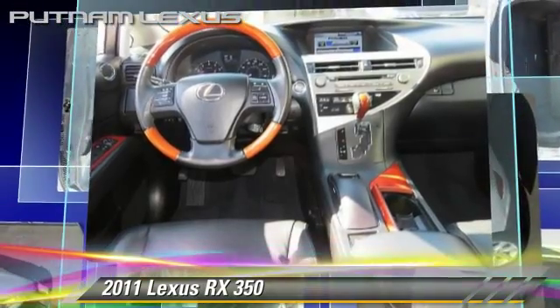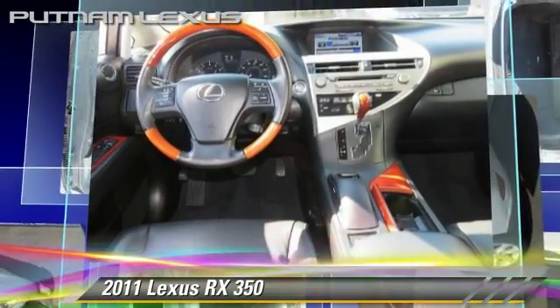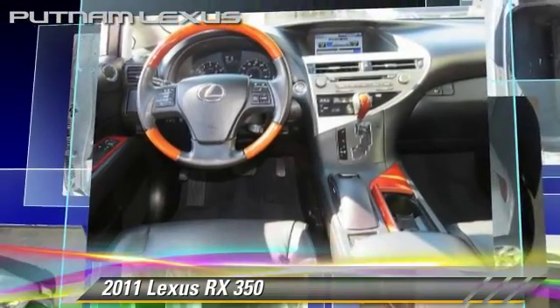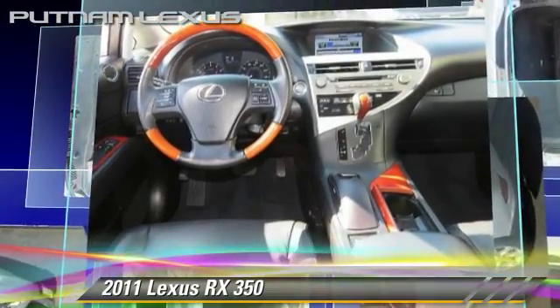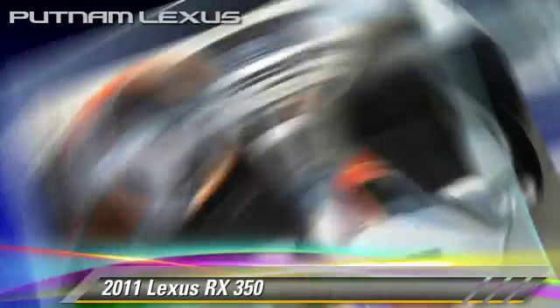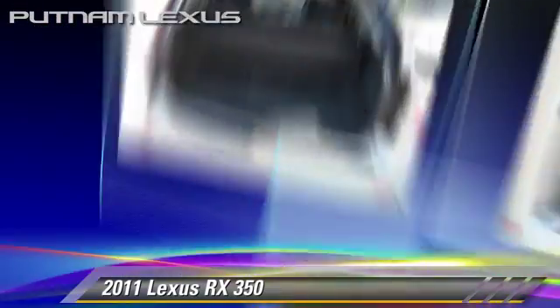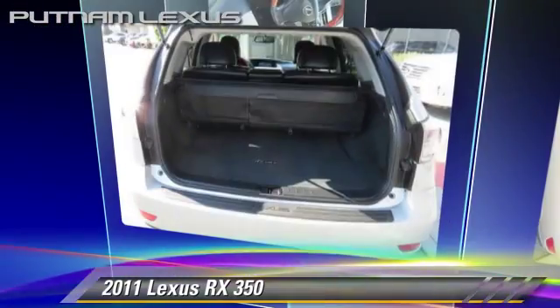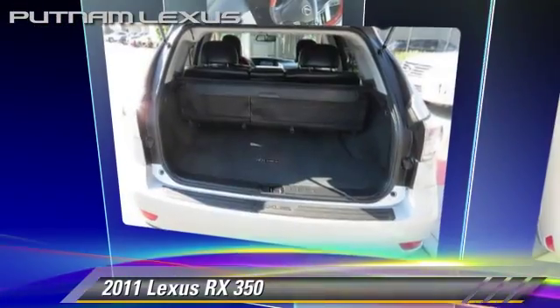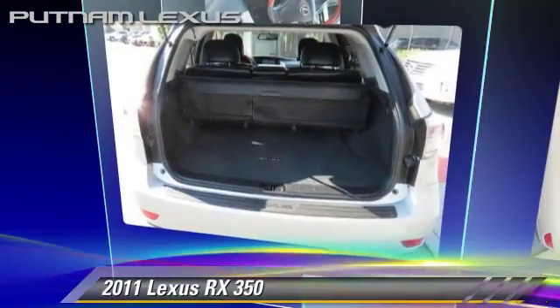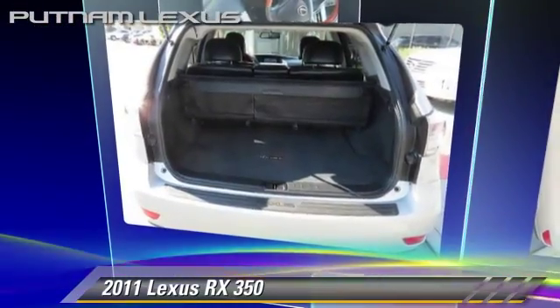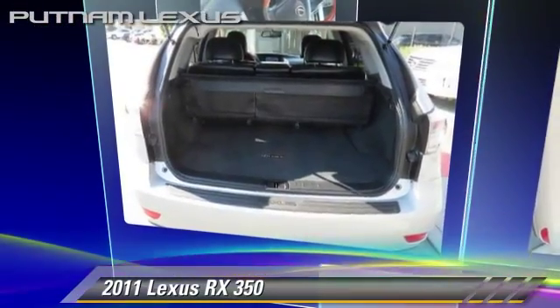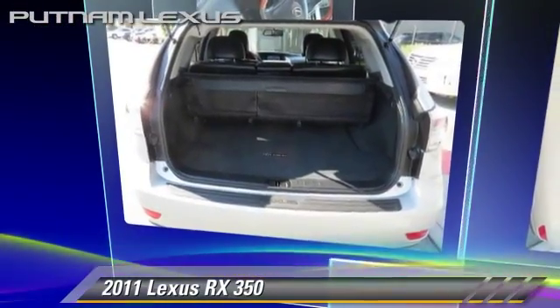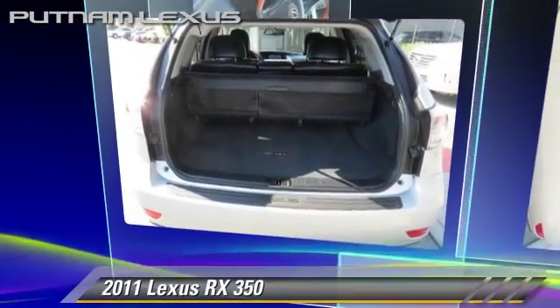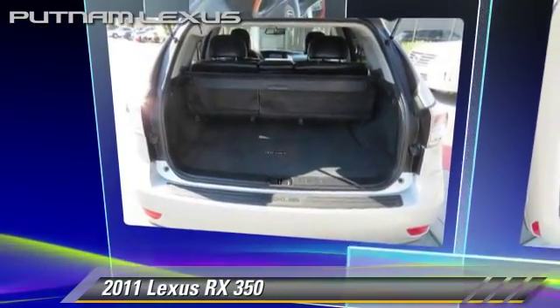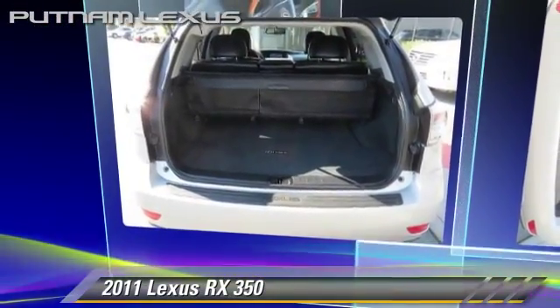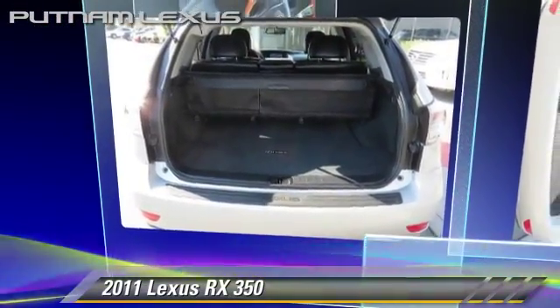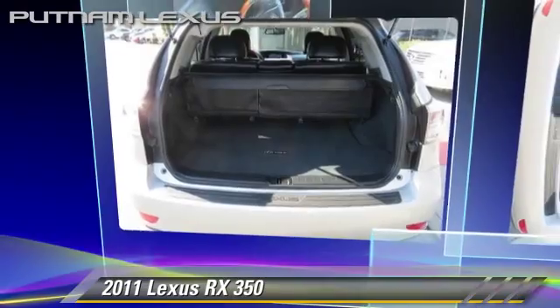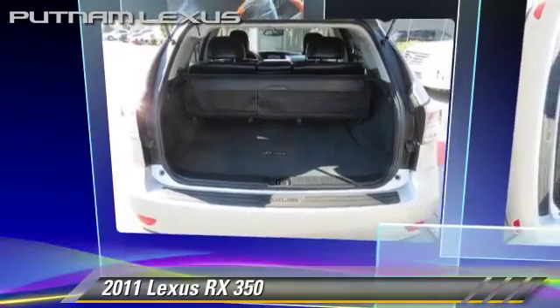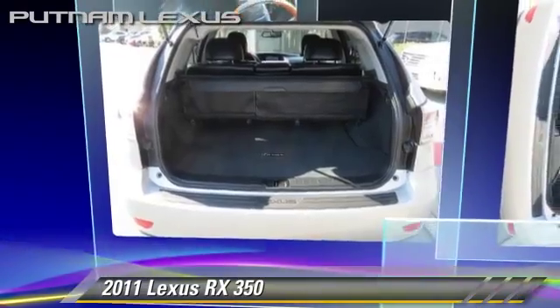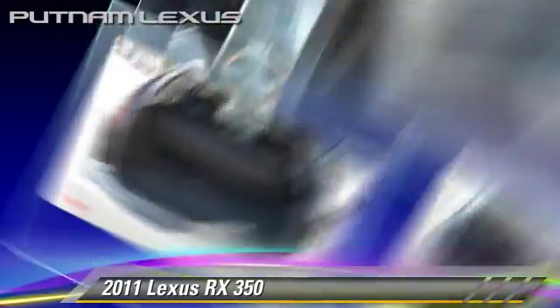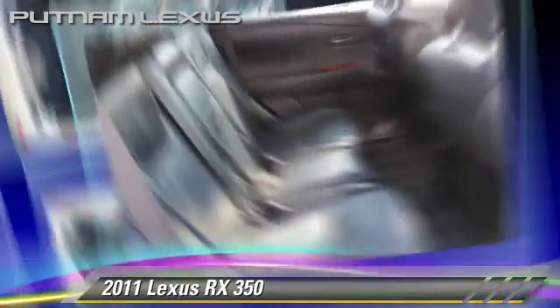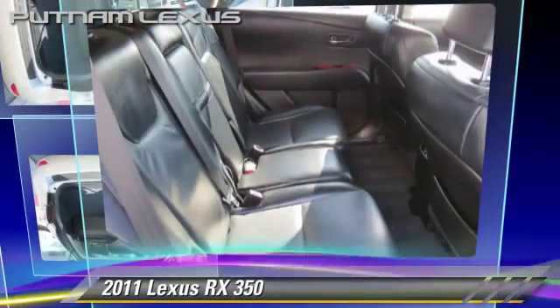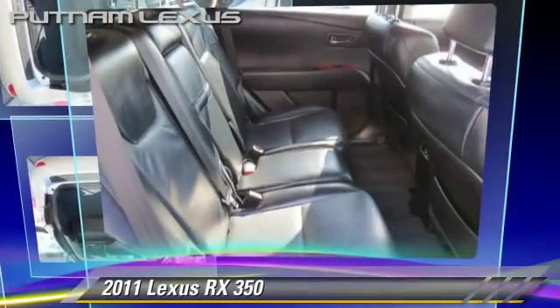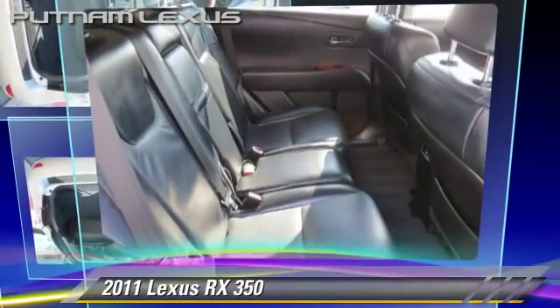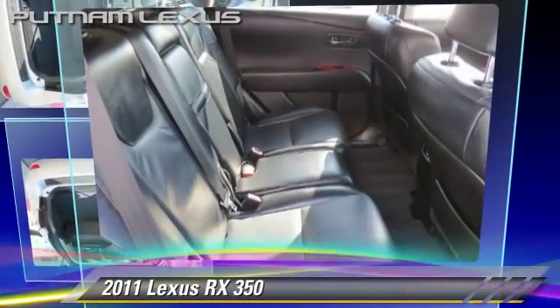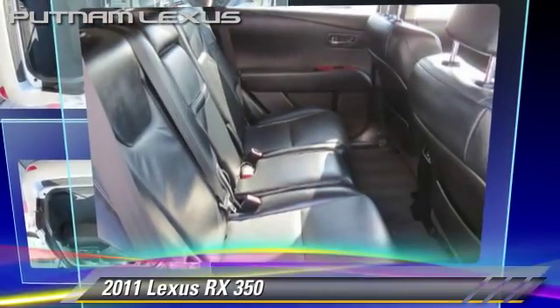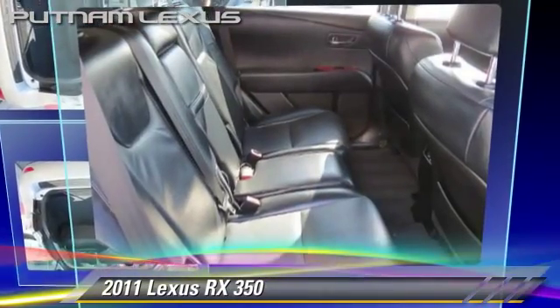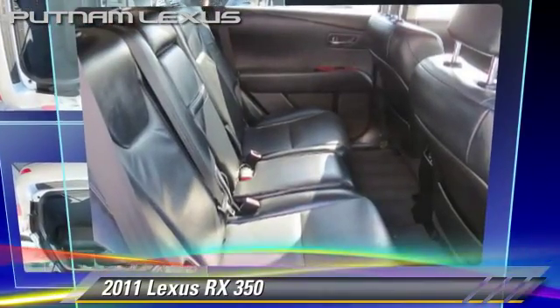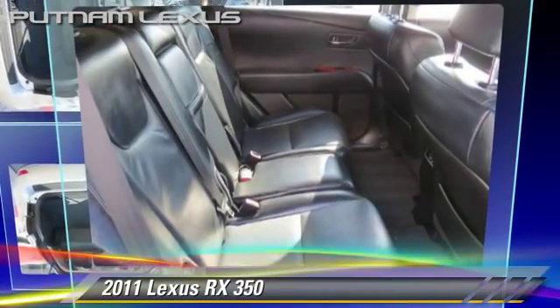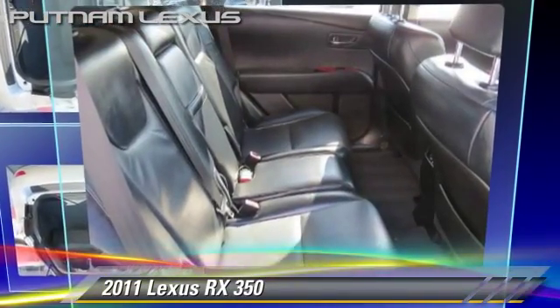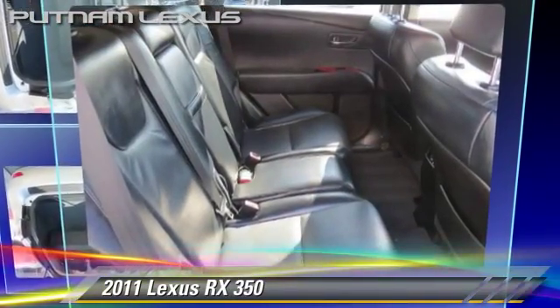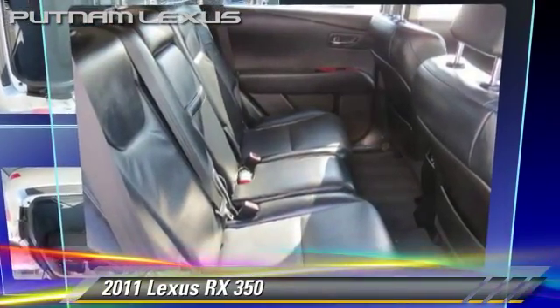Bluetooth wireless, heated seats, and backup camera. Give us a call to schedule your test drive today.